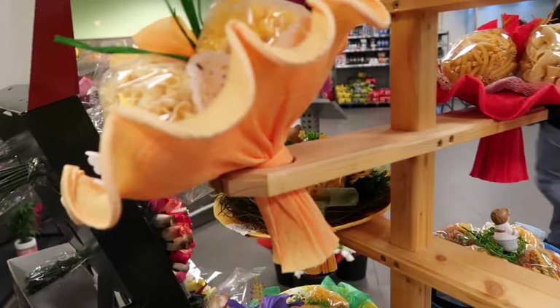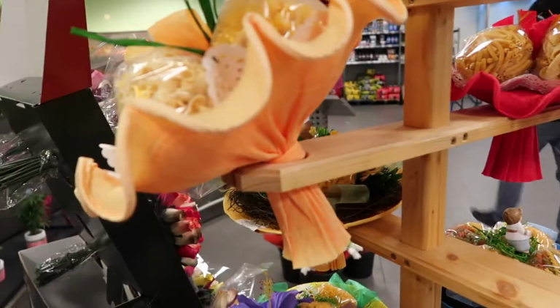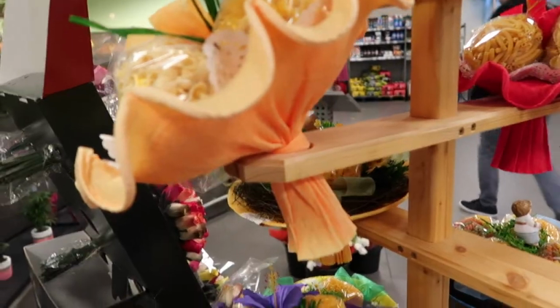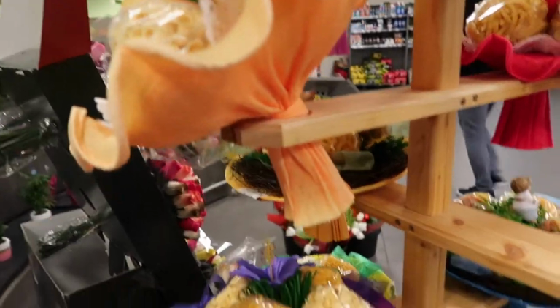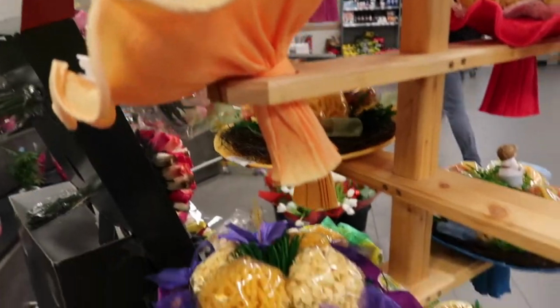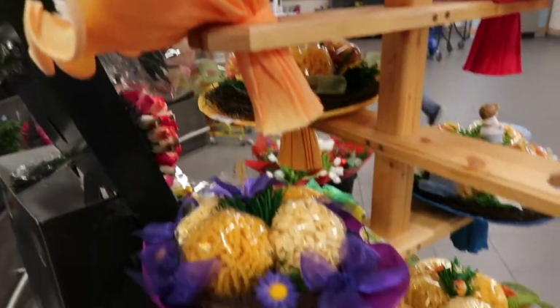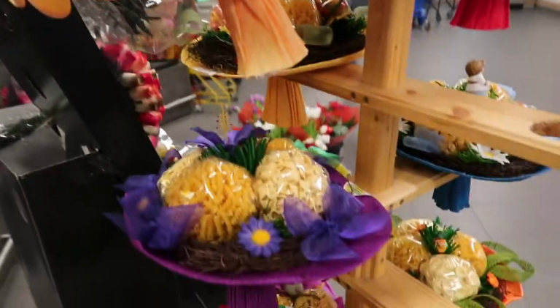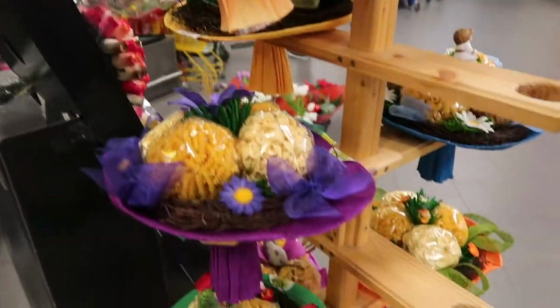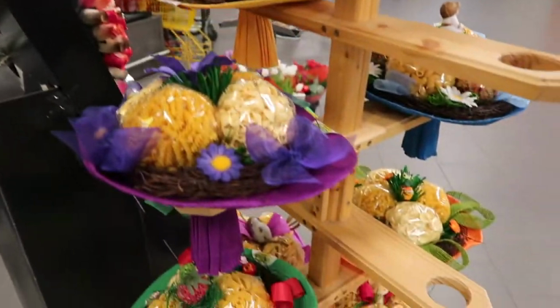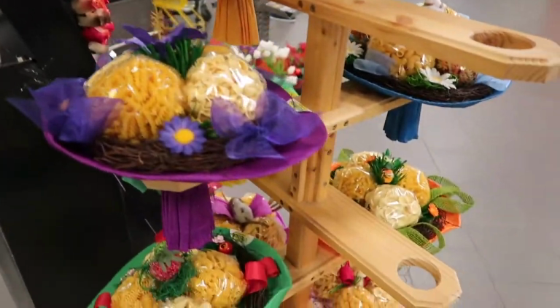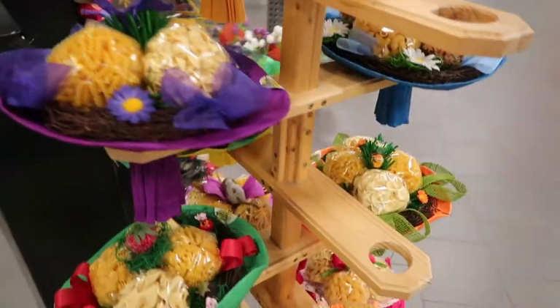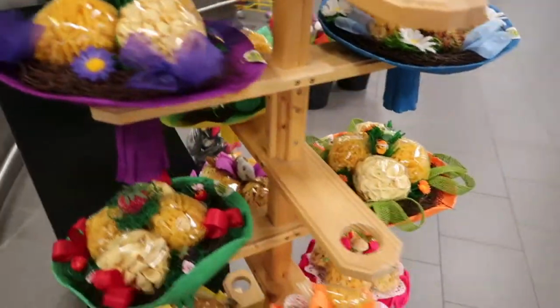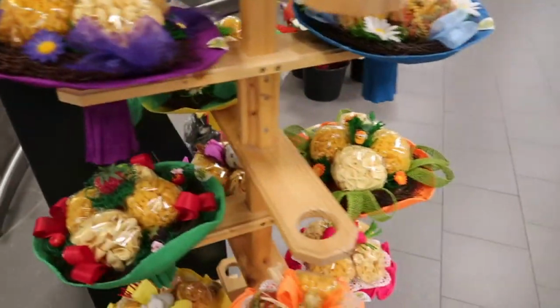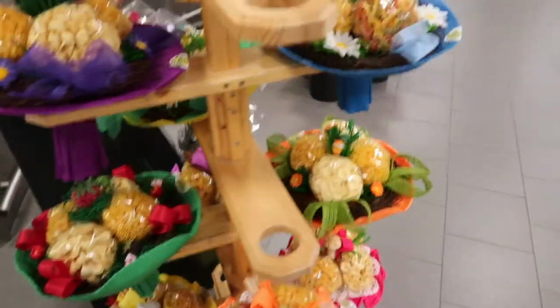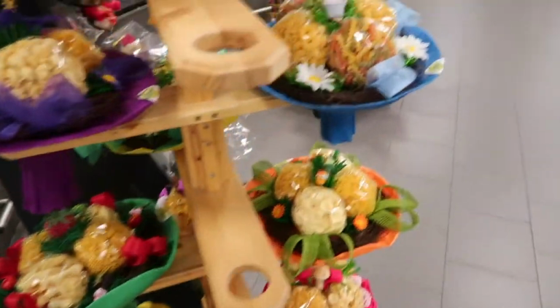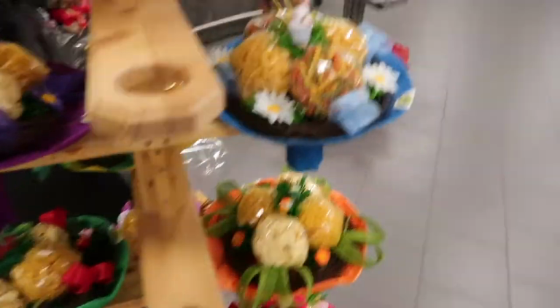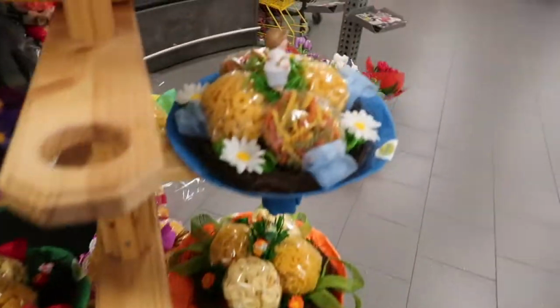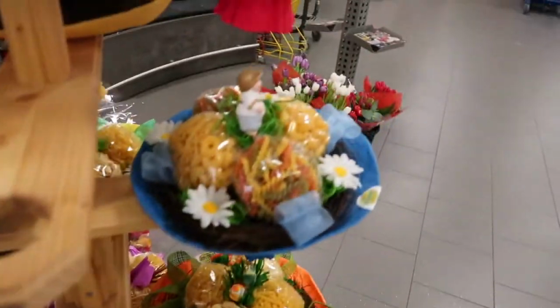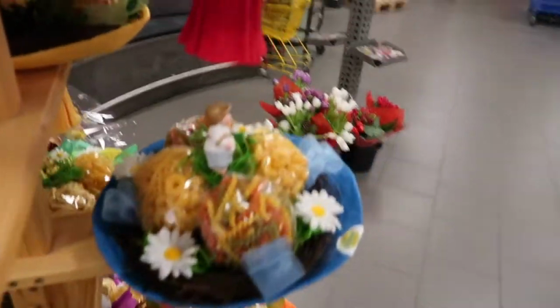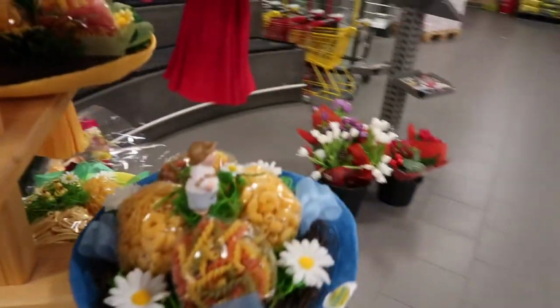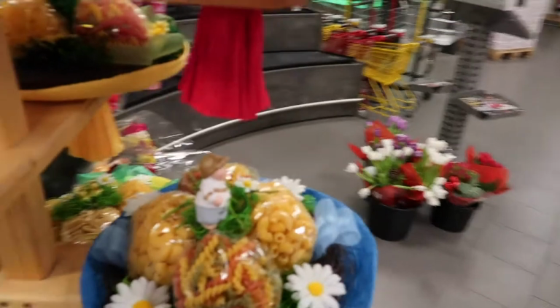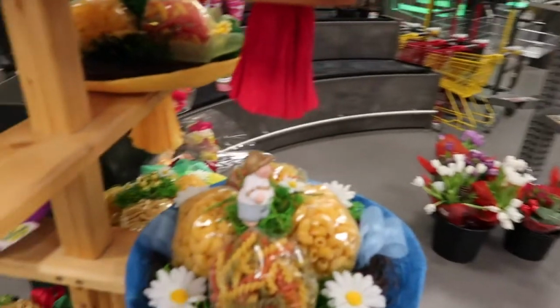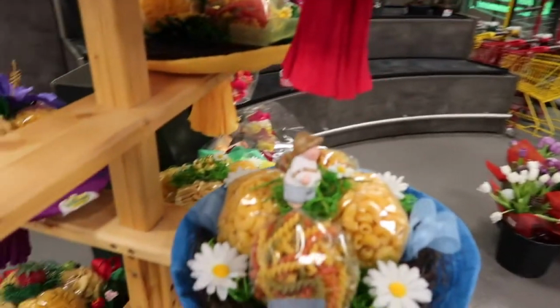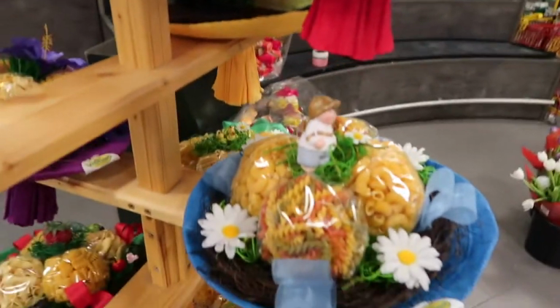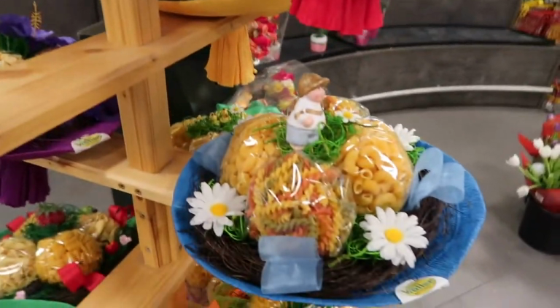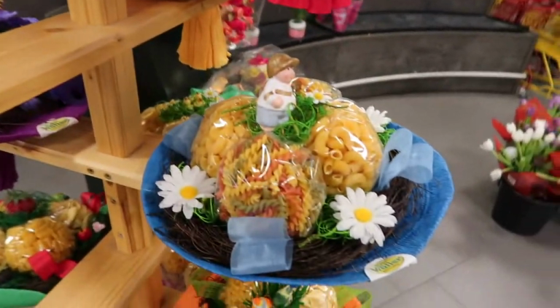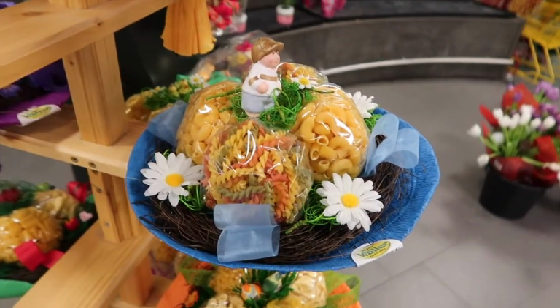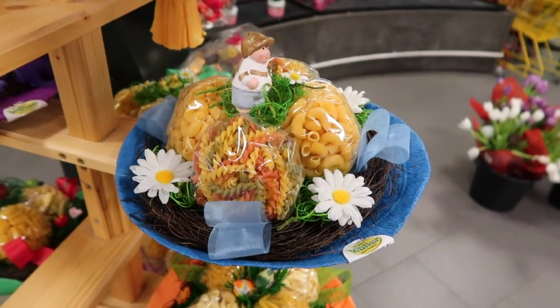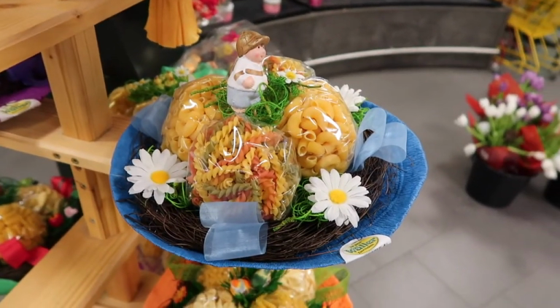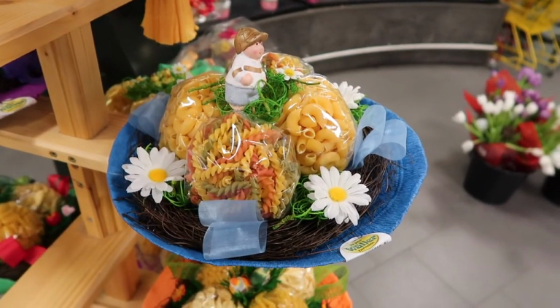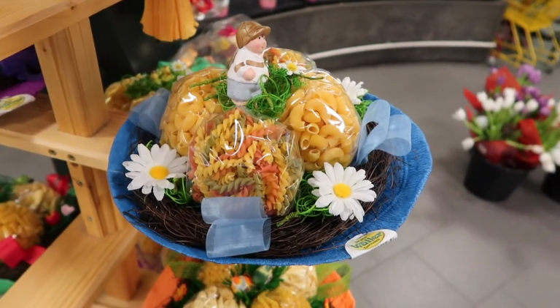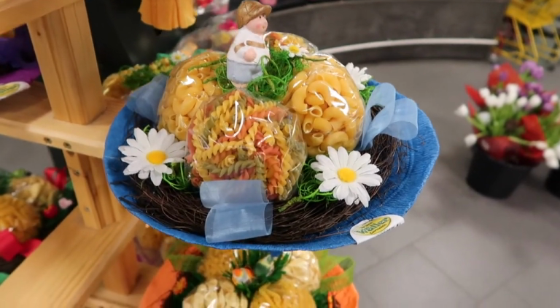This is the sort of thing that I absolutely love — they have bouquets of pasta. Why not?